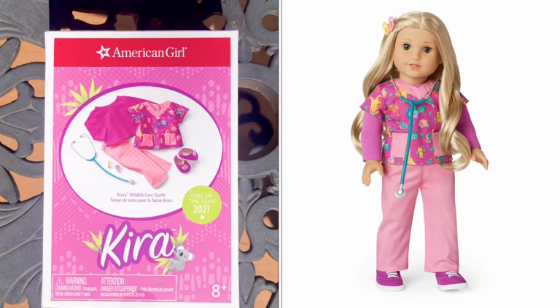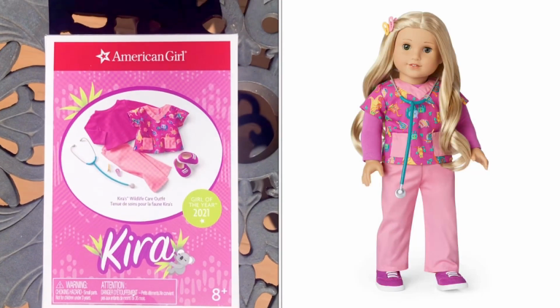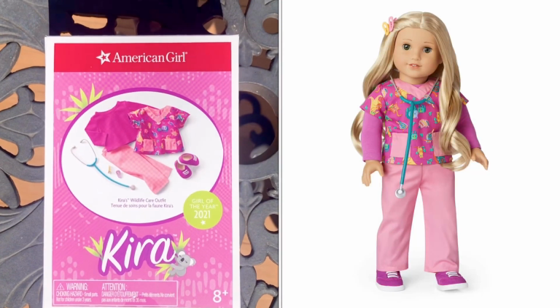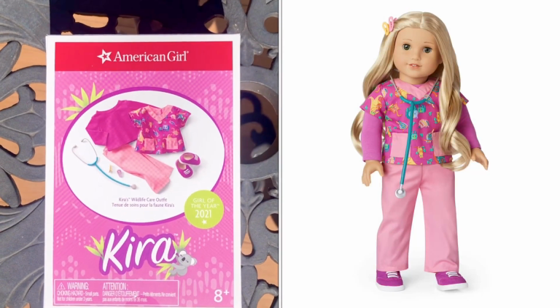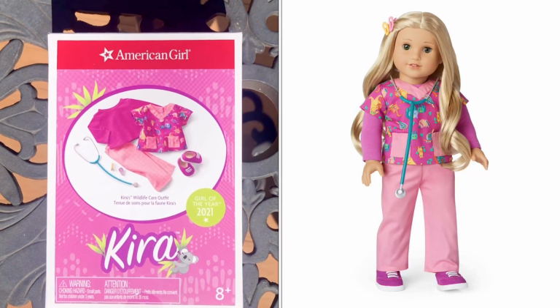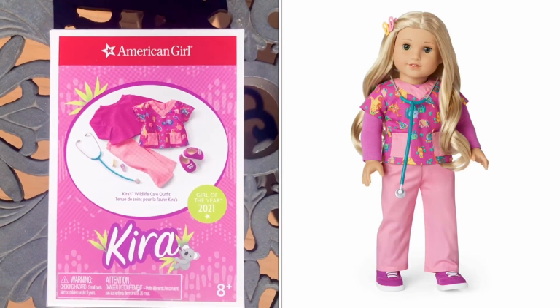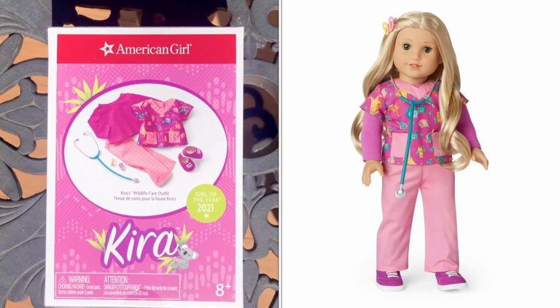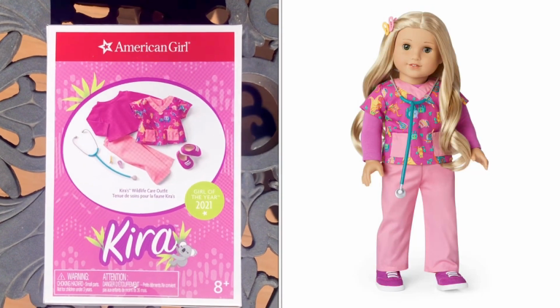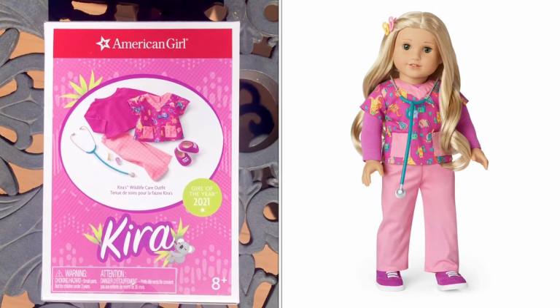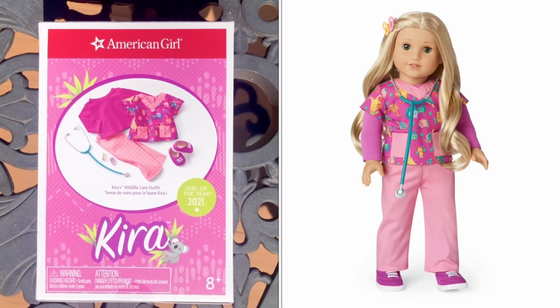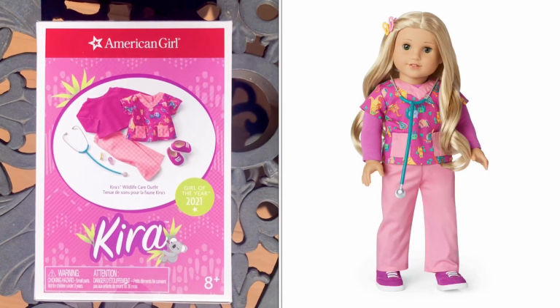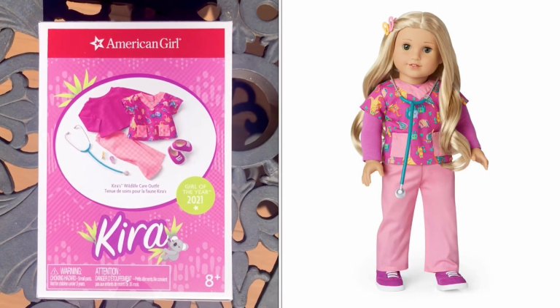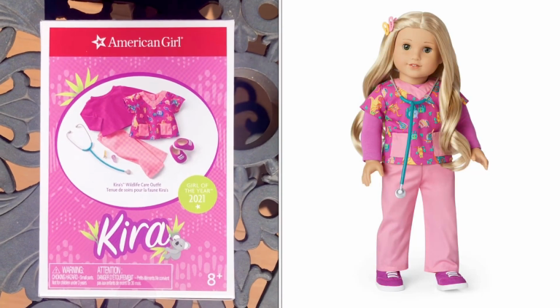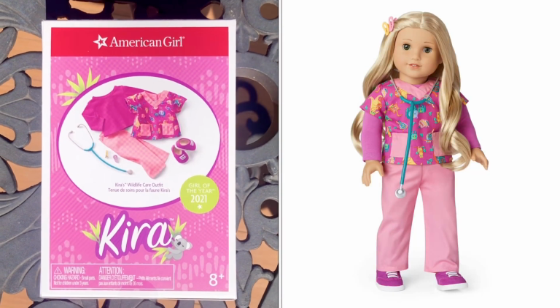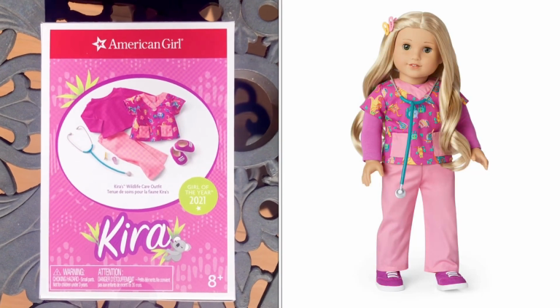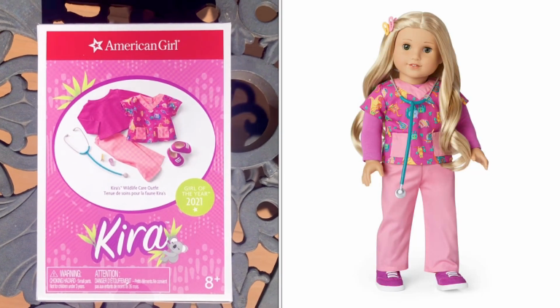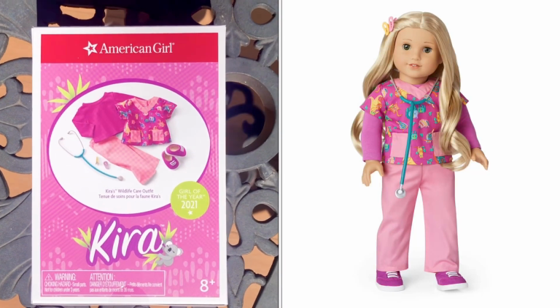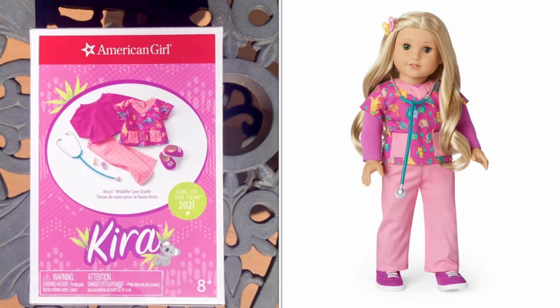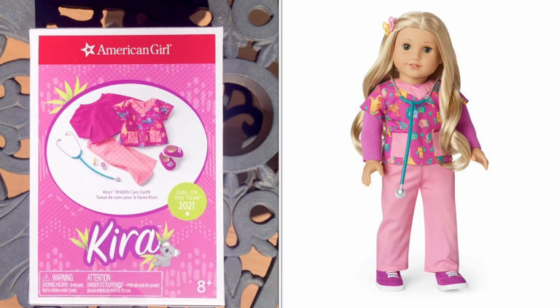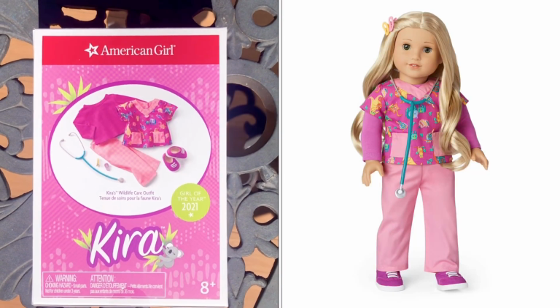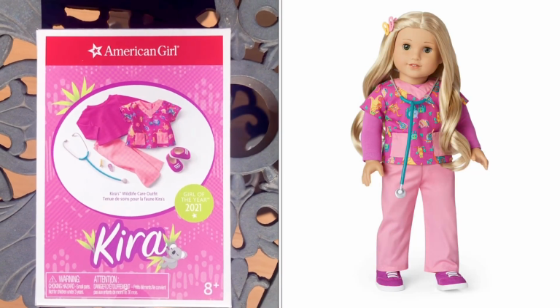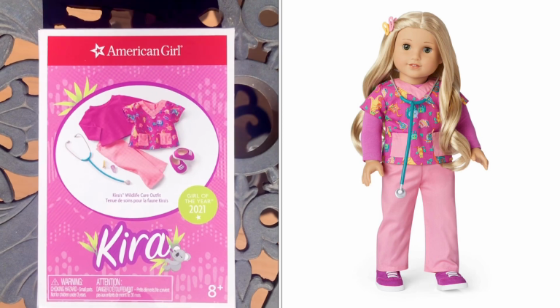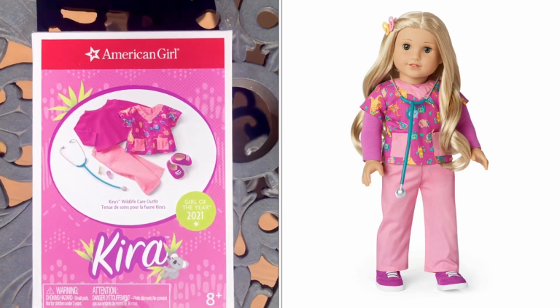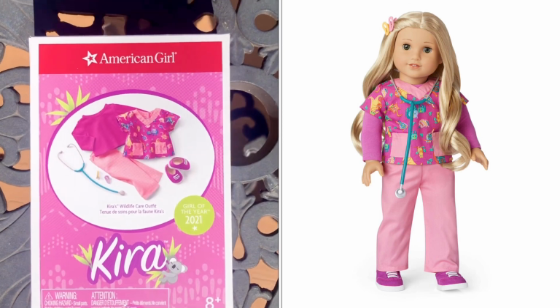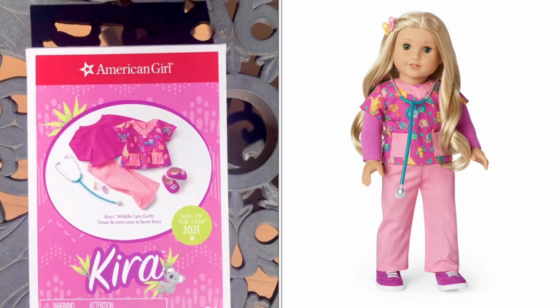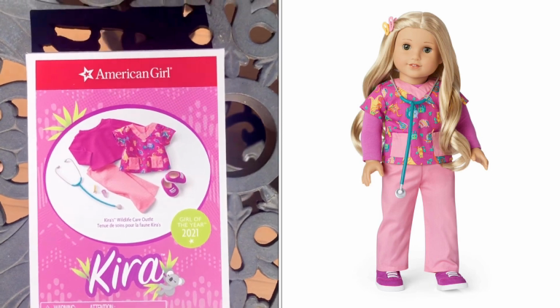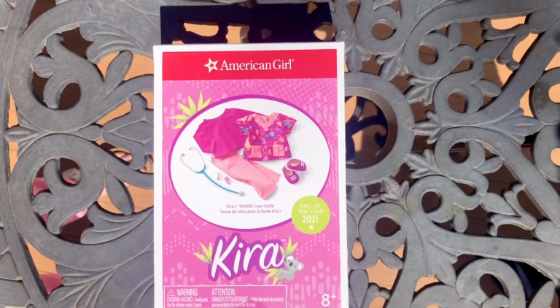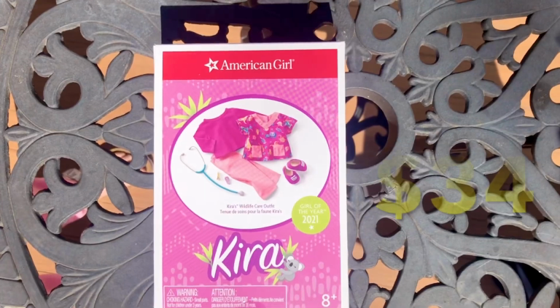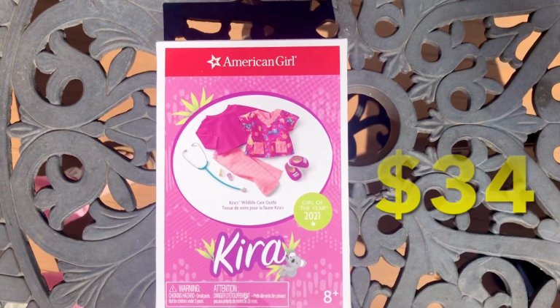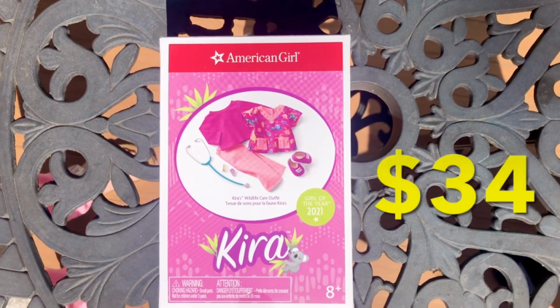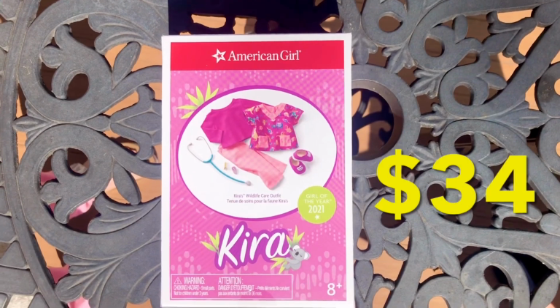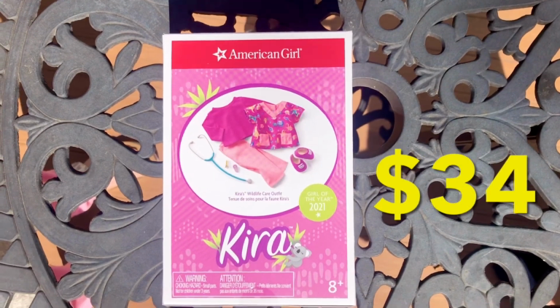This is a photo from the American Girl website. It retails at $34.